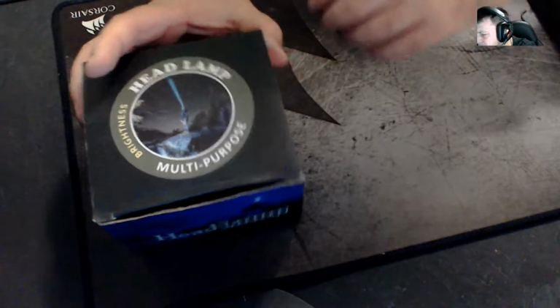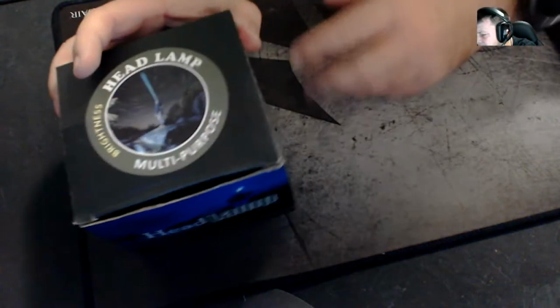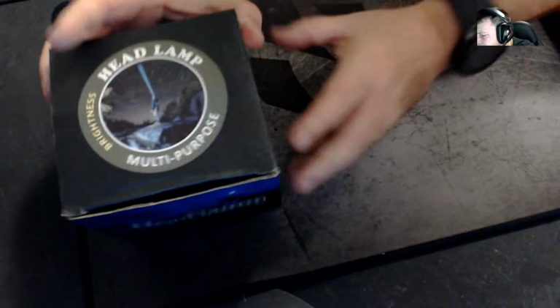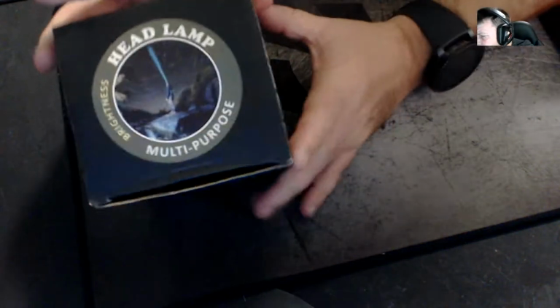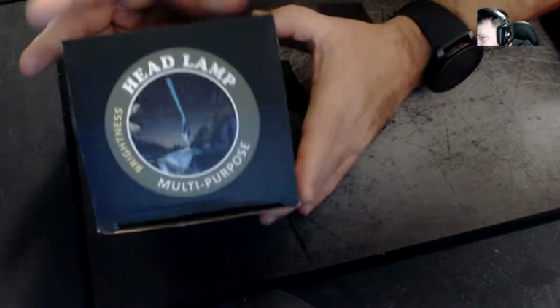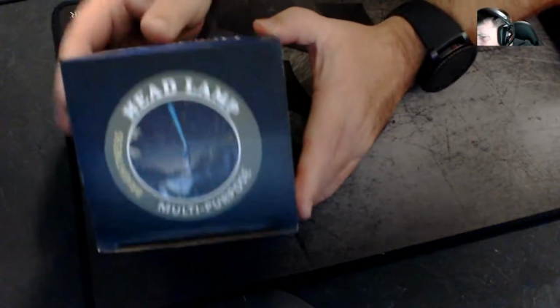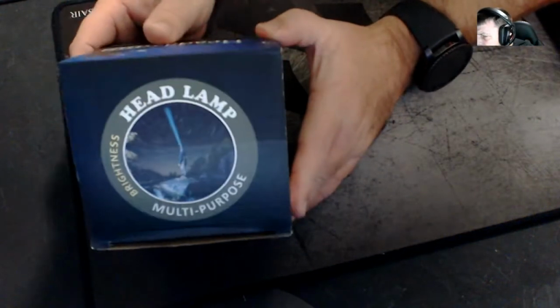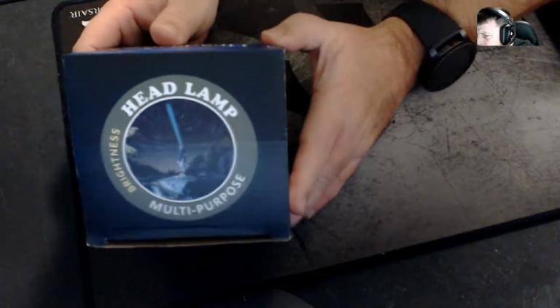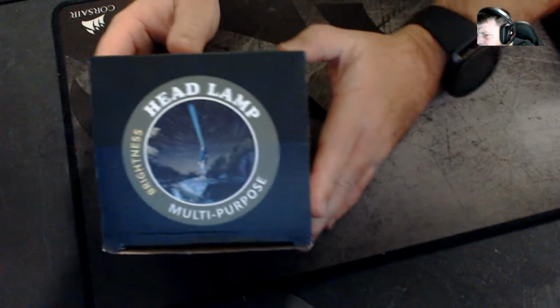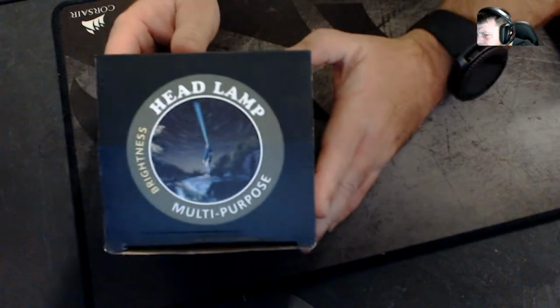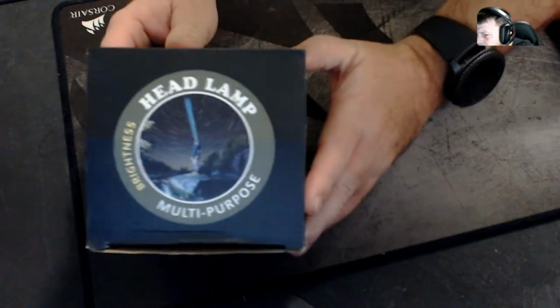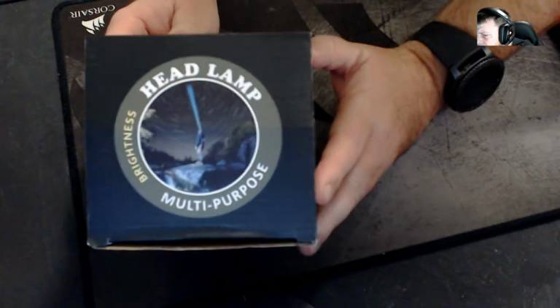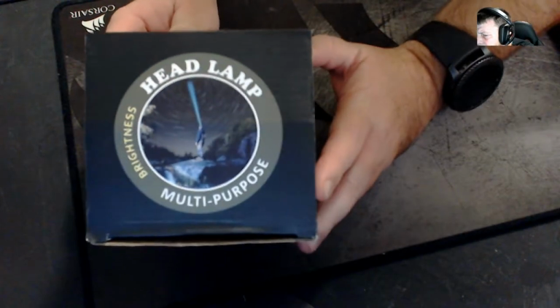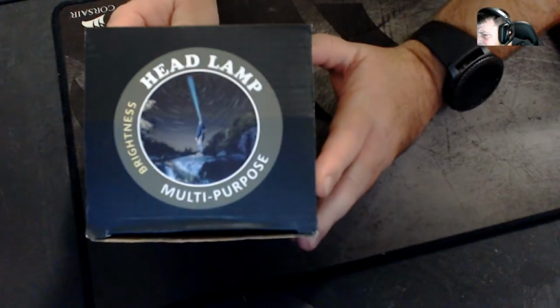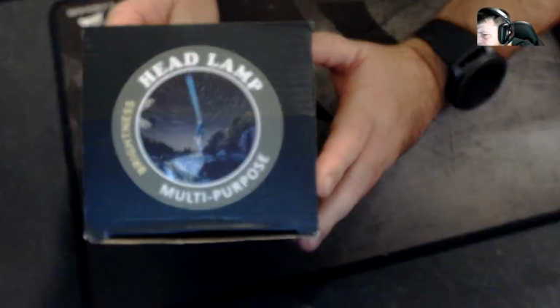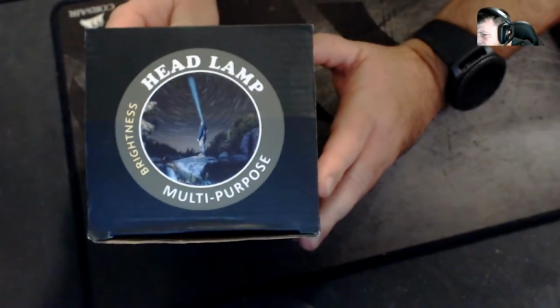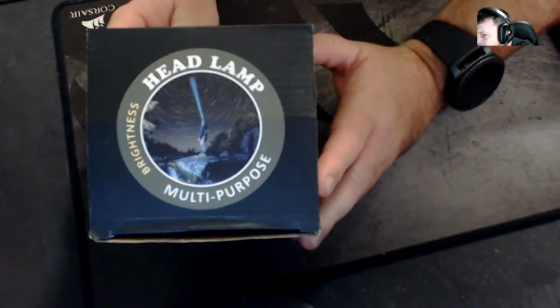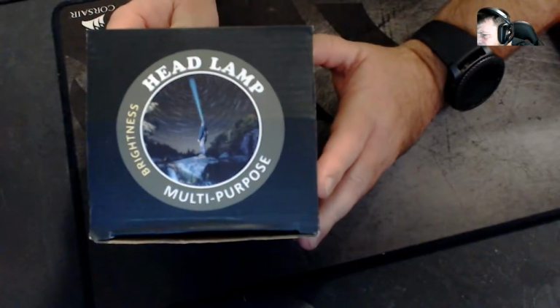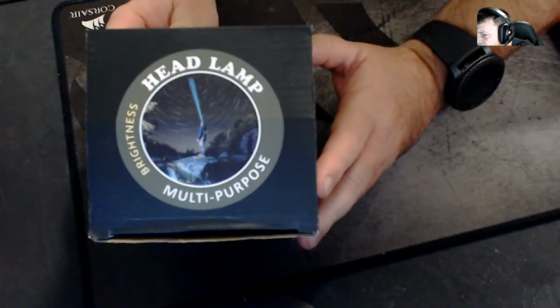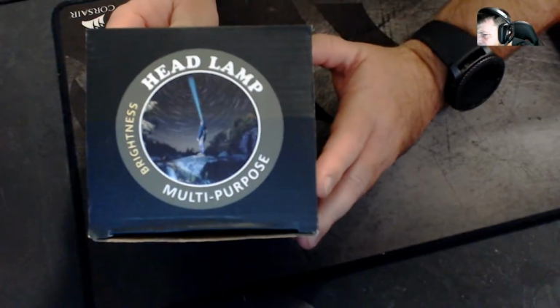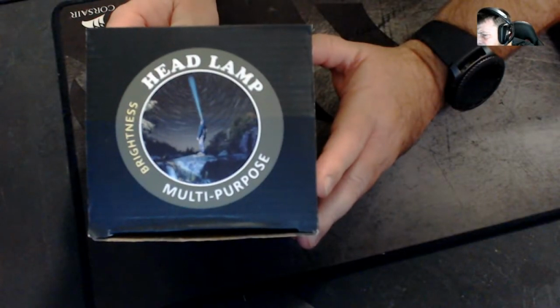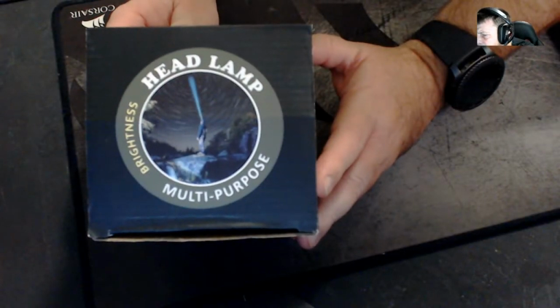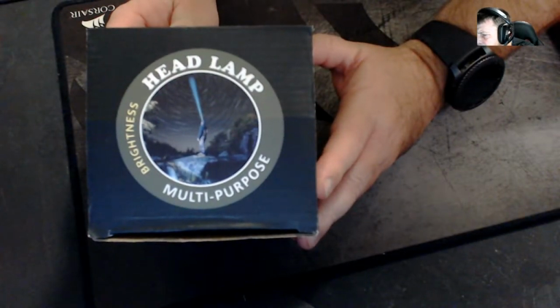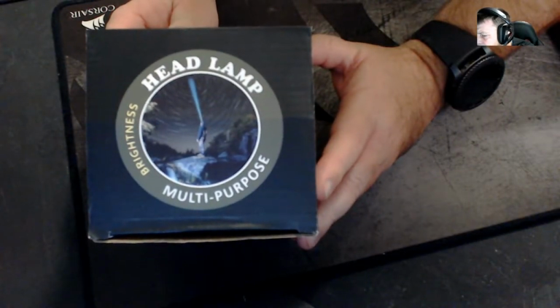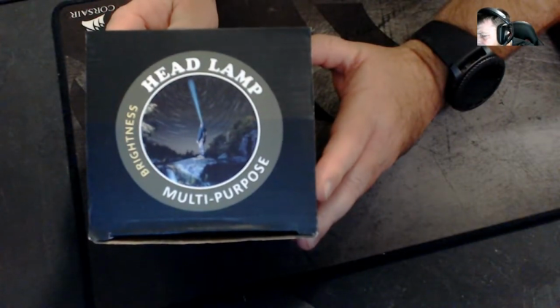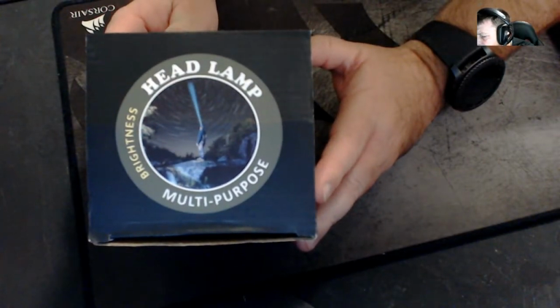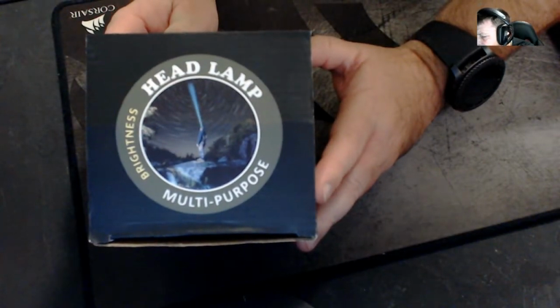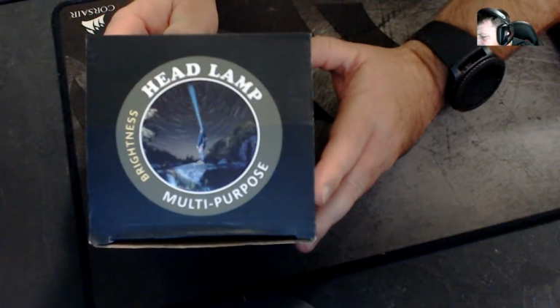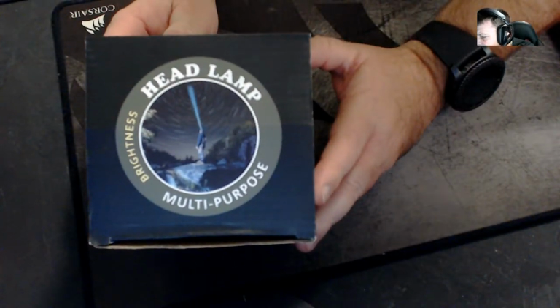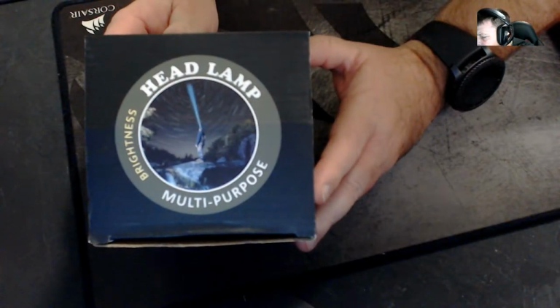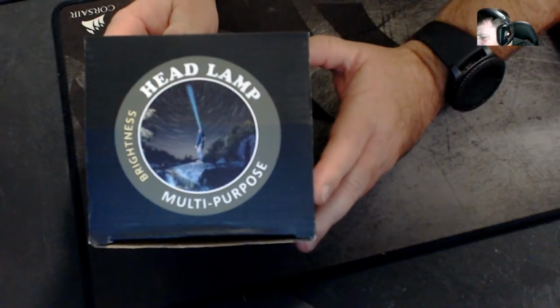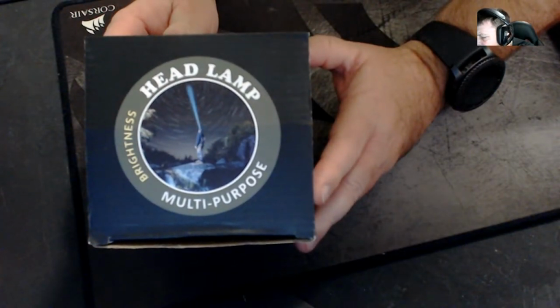Let's have a look at the box first. So: headlamp, brightness, multipurpose — you know, completely understandable. There's not much else on there.